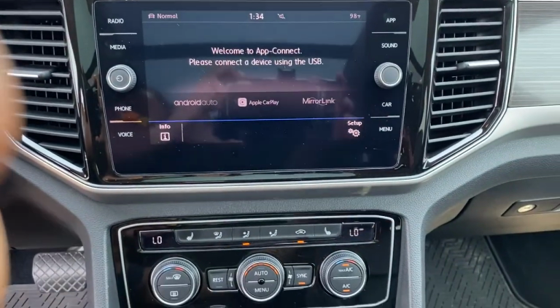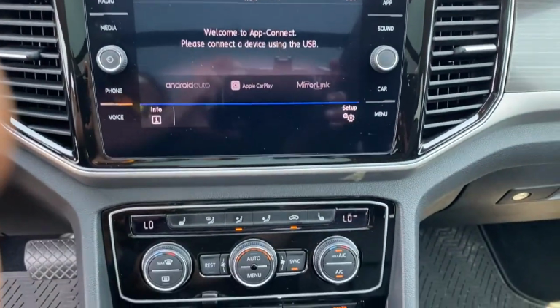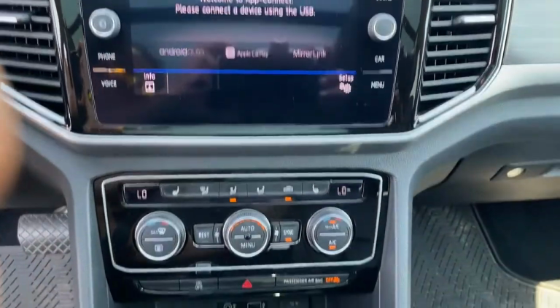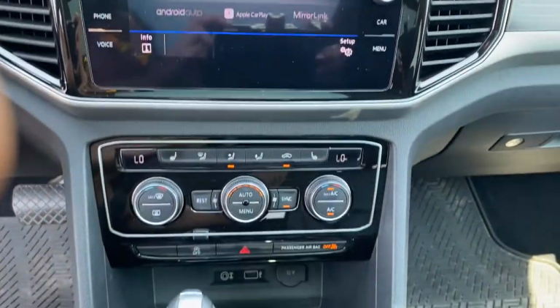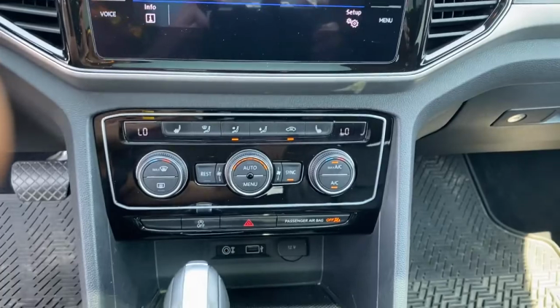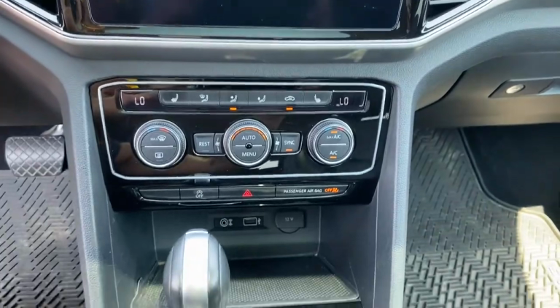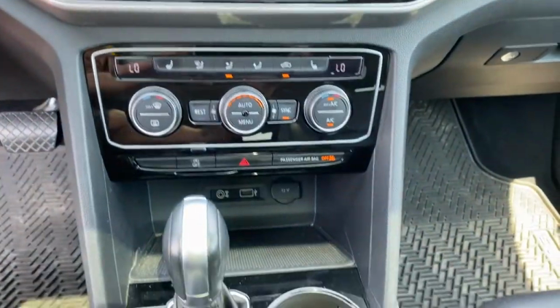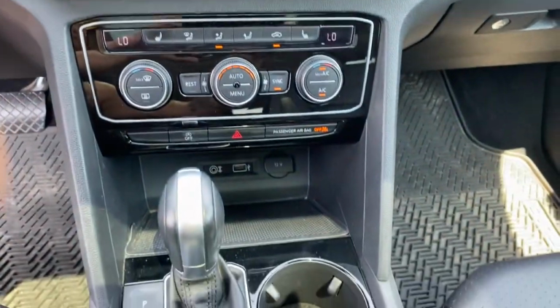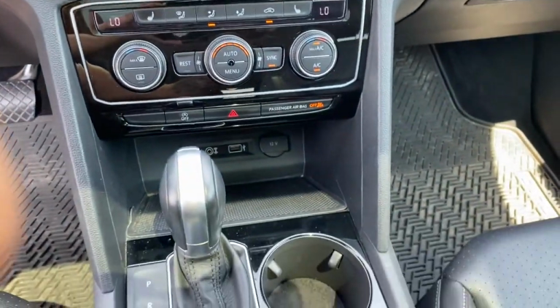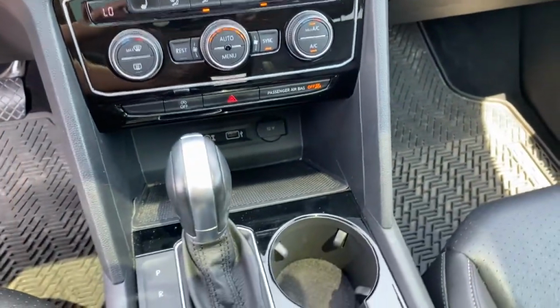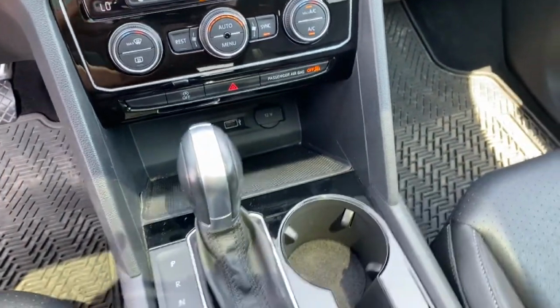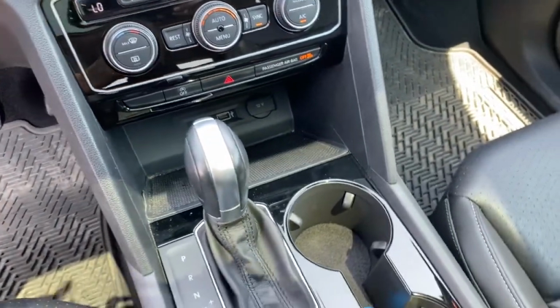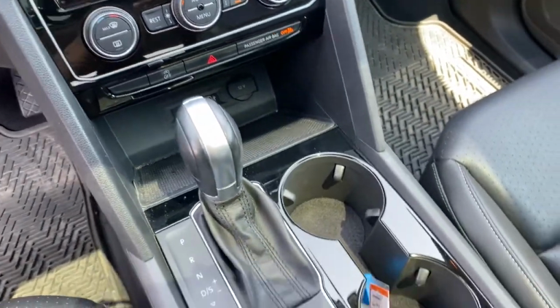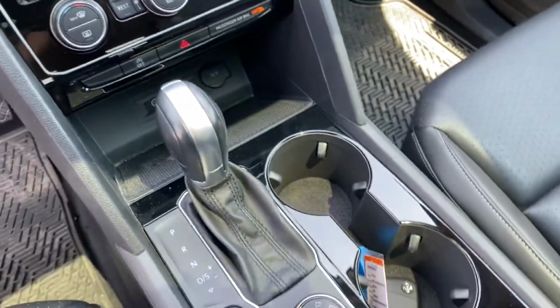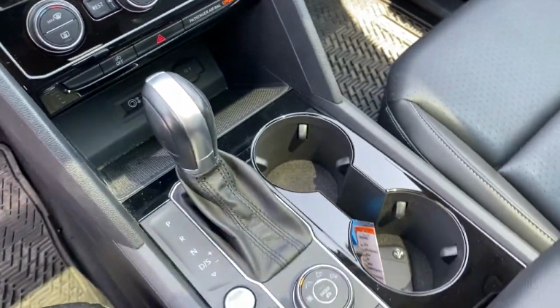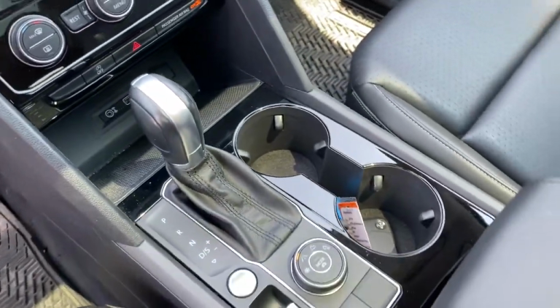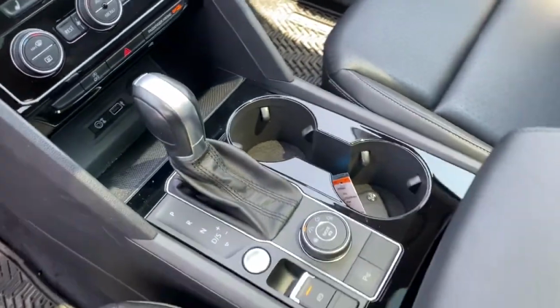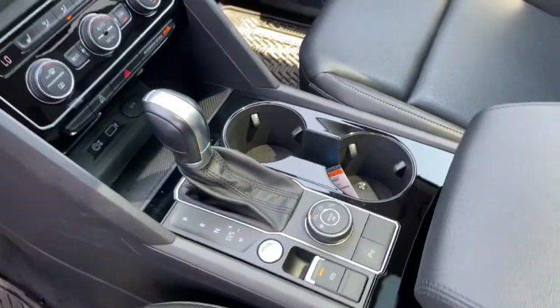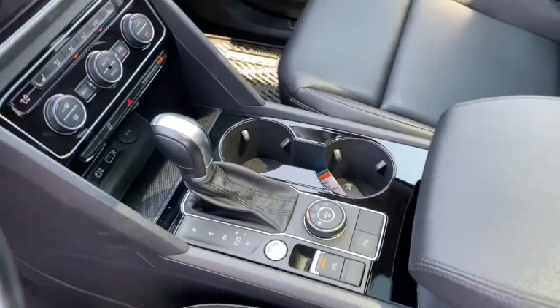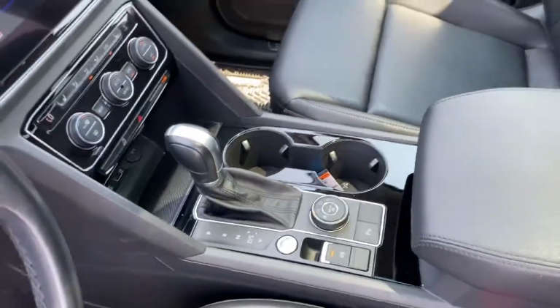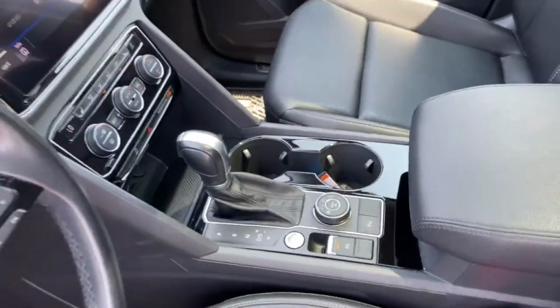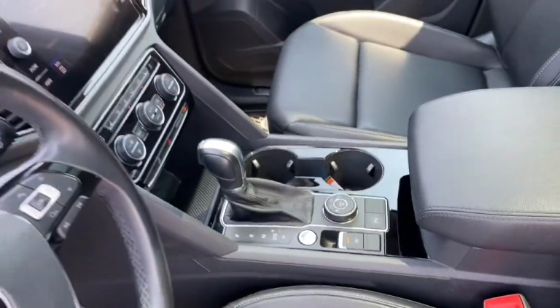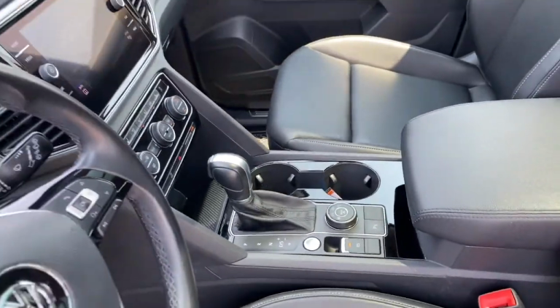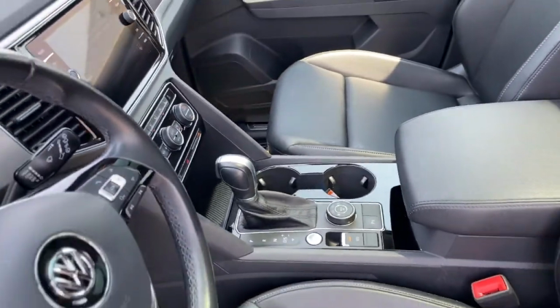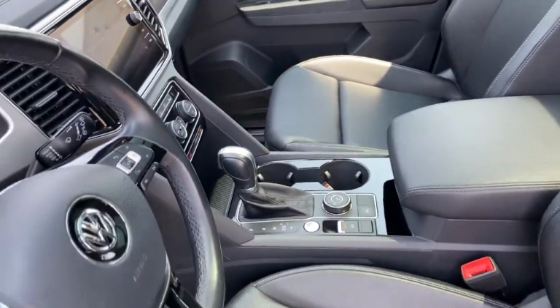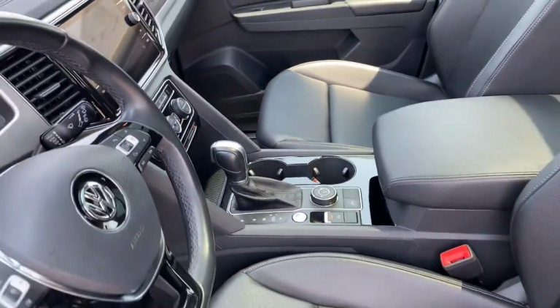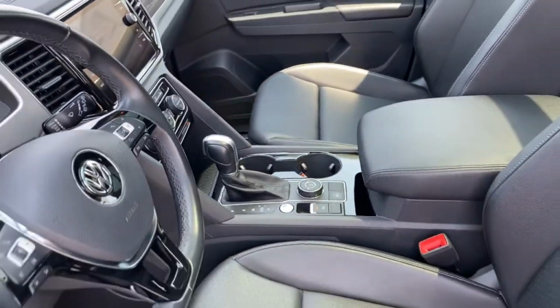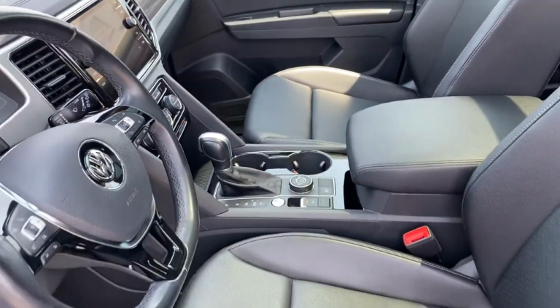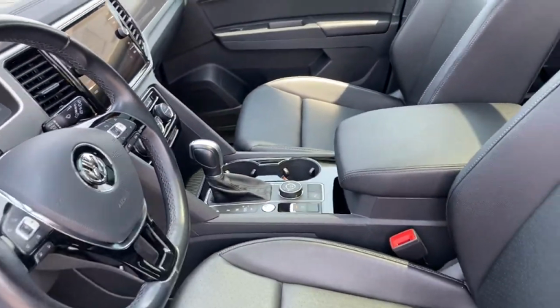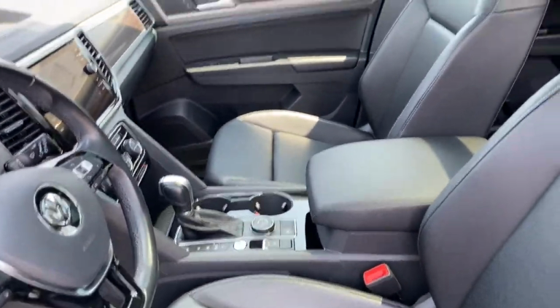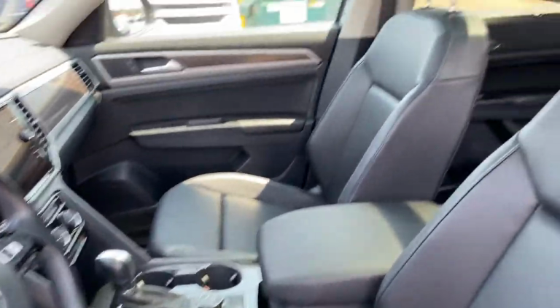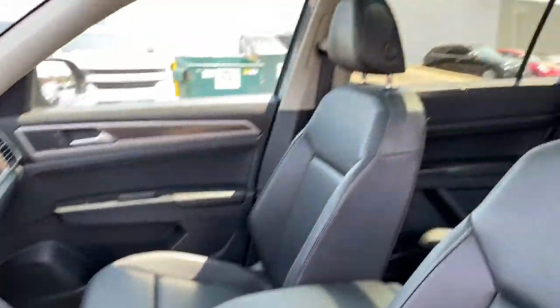Woodgrain interior trim, power passenger seat, remote engine start, lane-keeping assist.